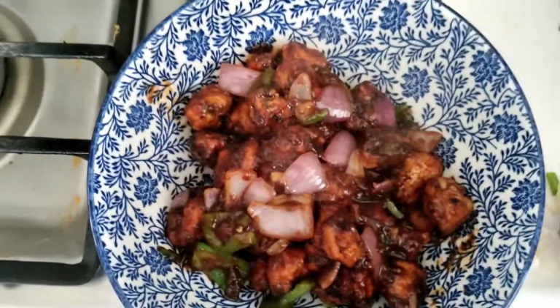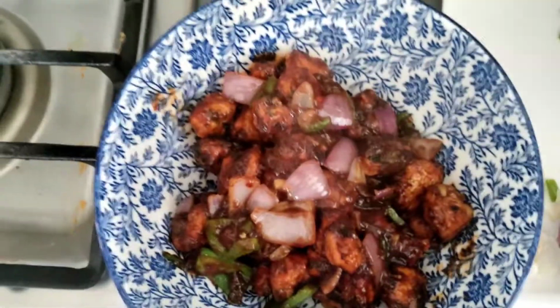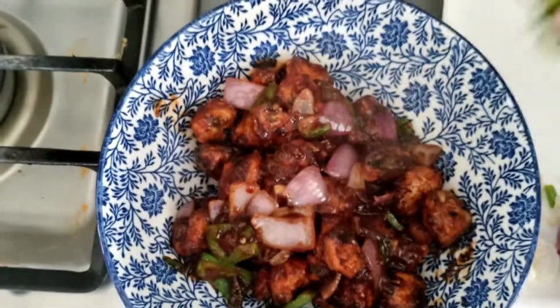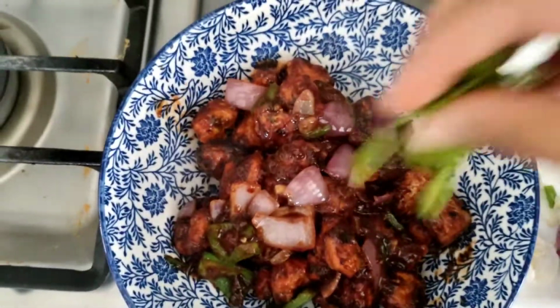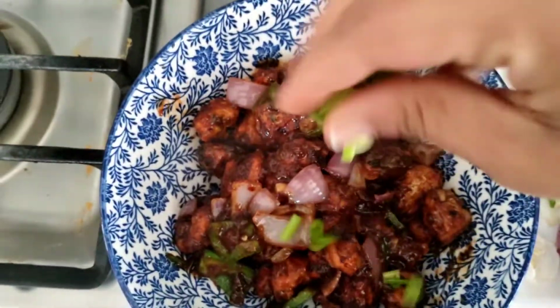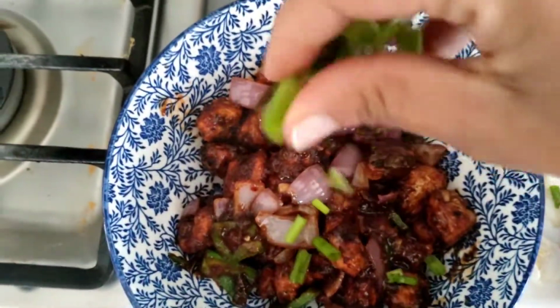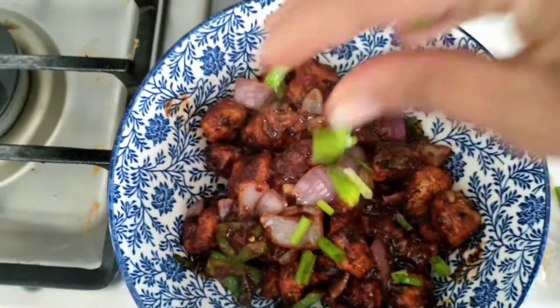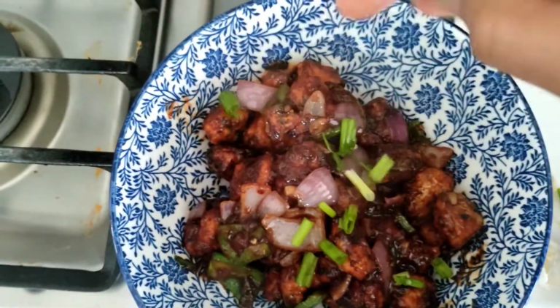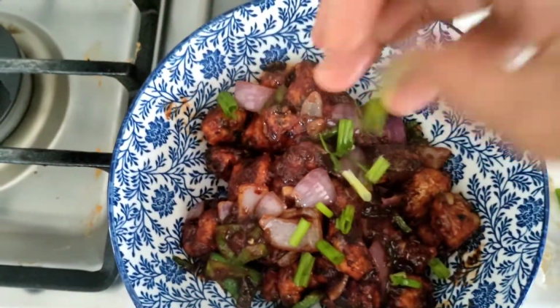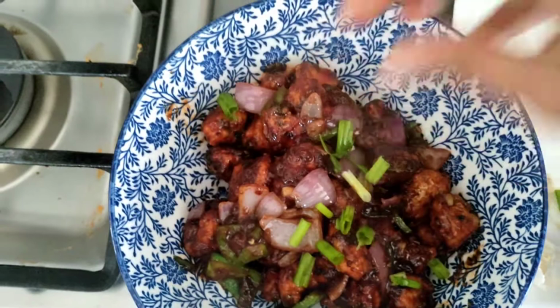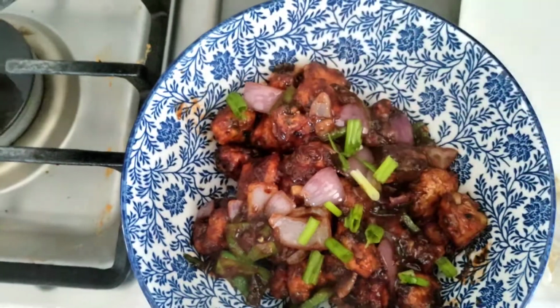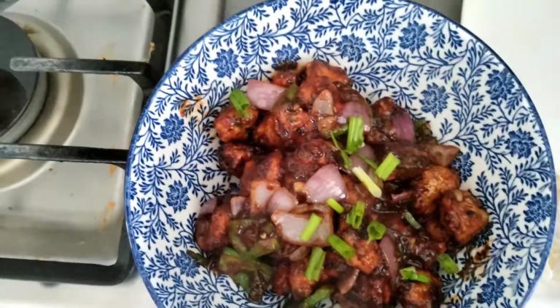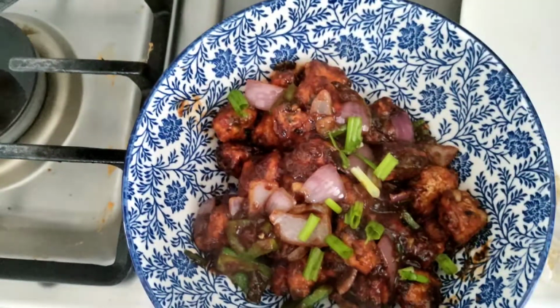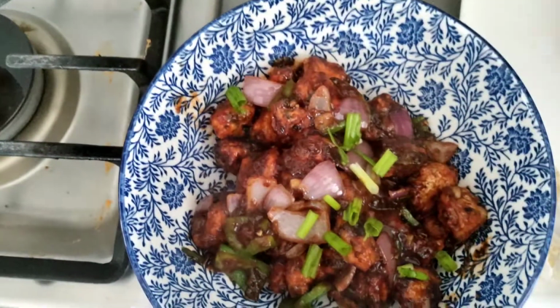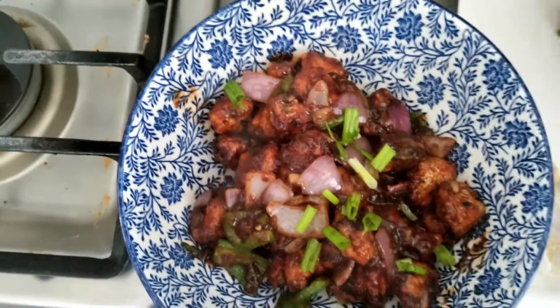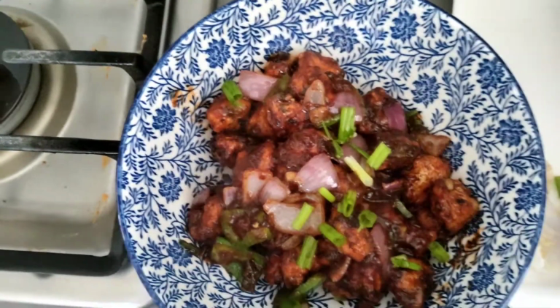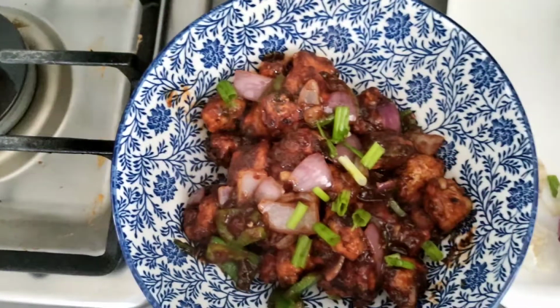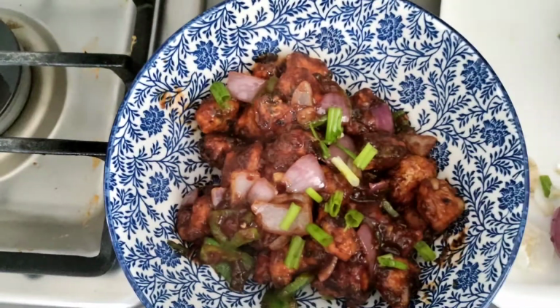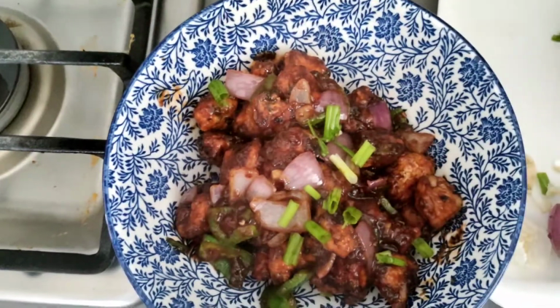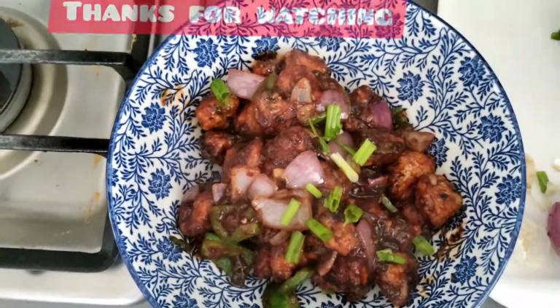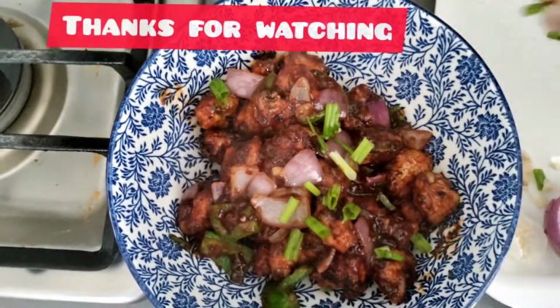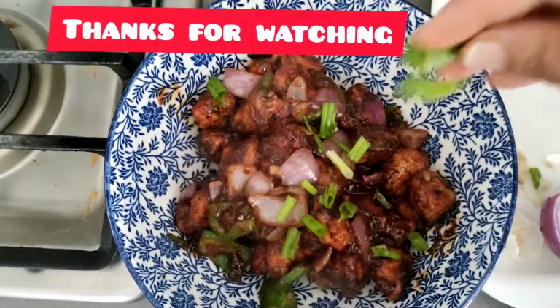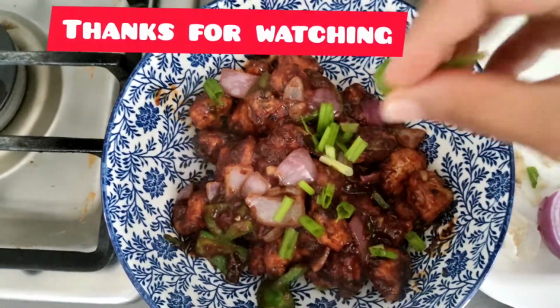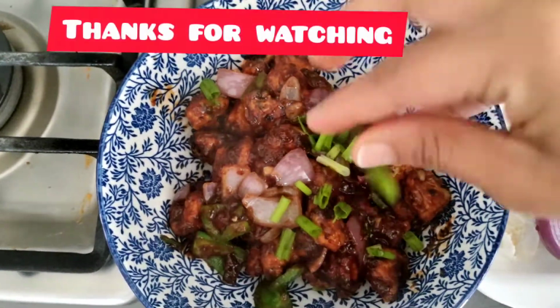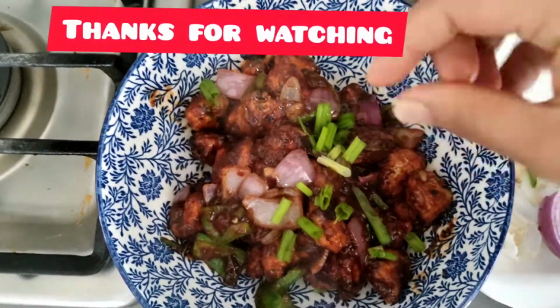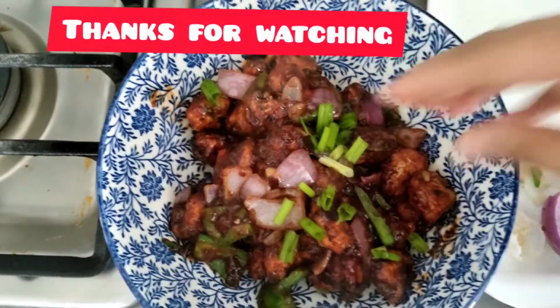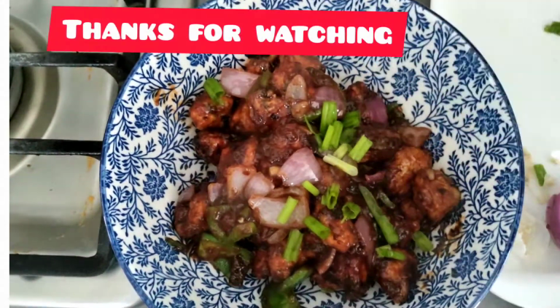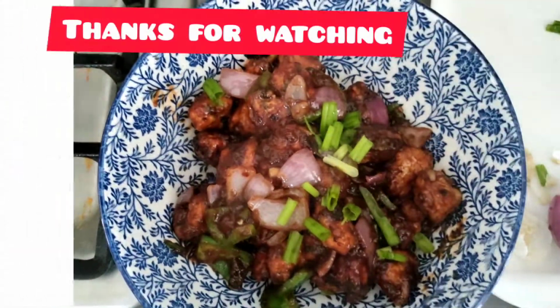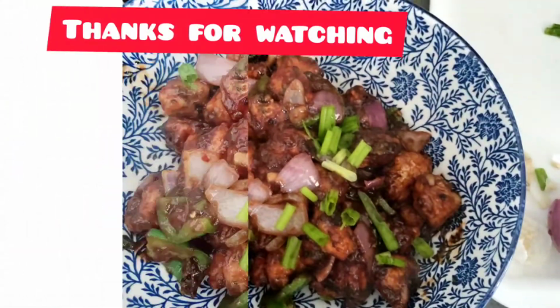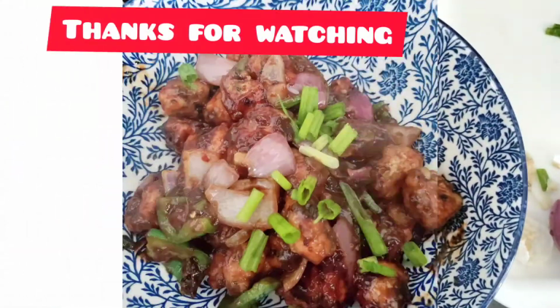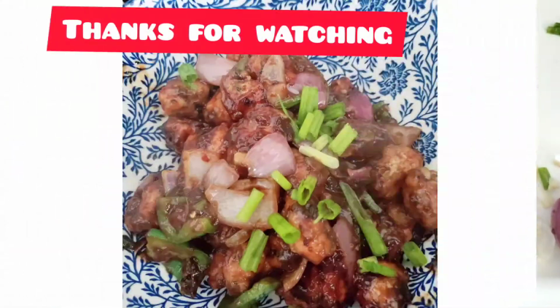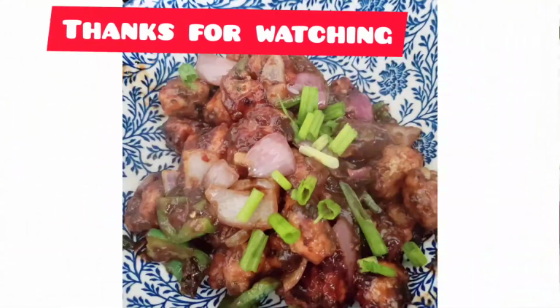There you go! I hope you like it. Do try this recipe and let me know. Bye-bye!